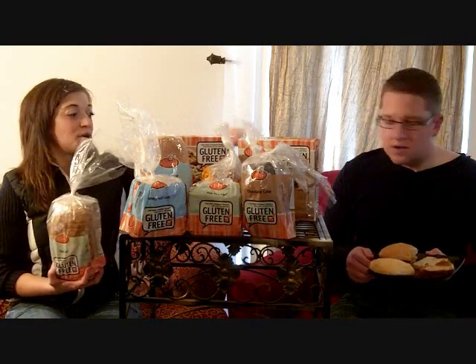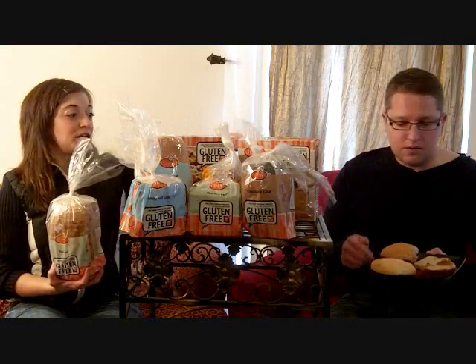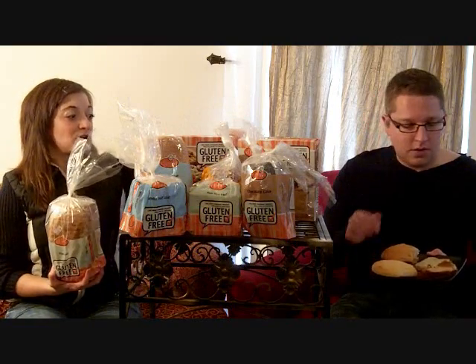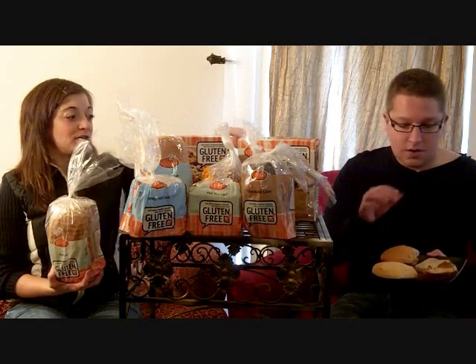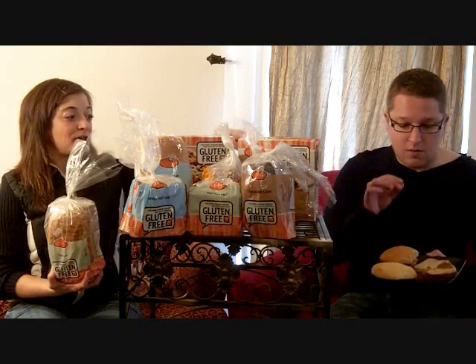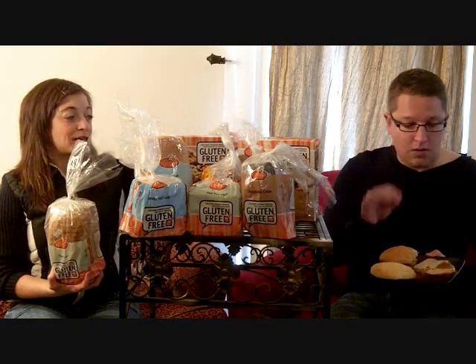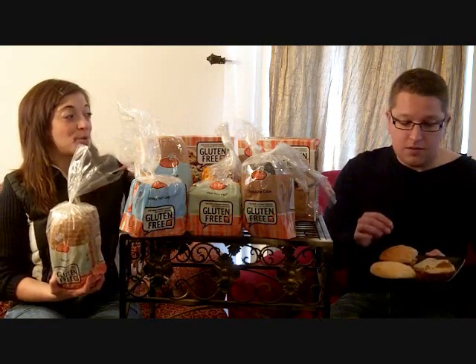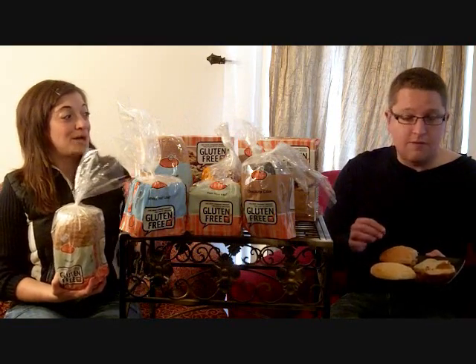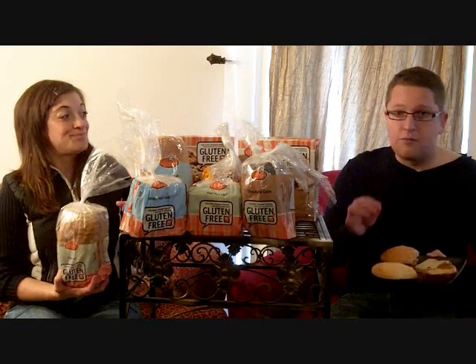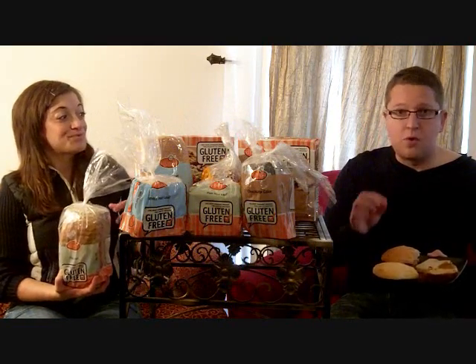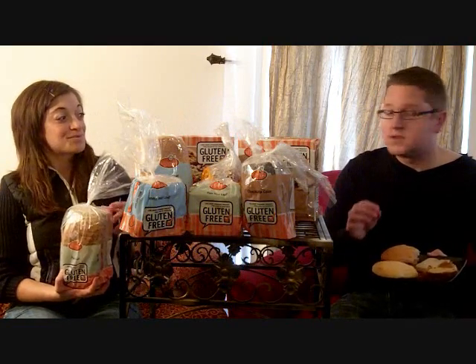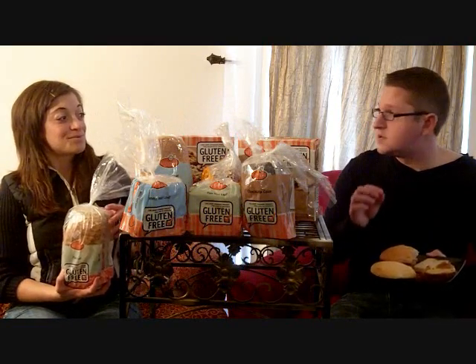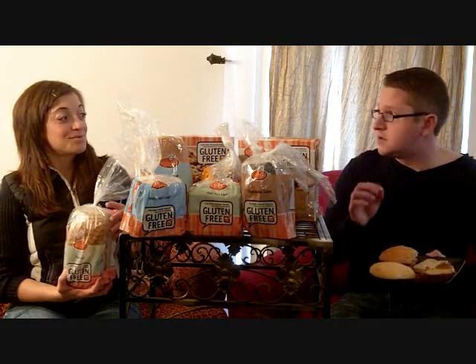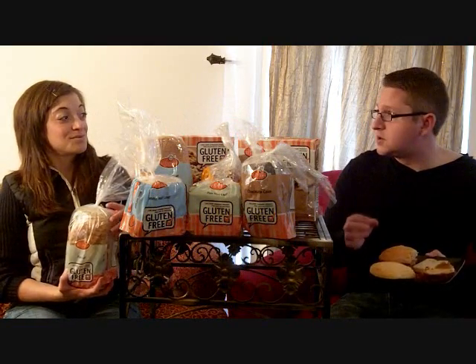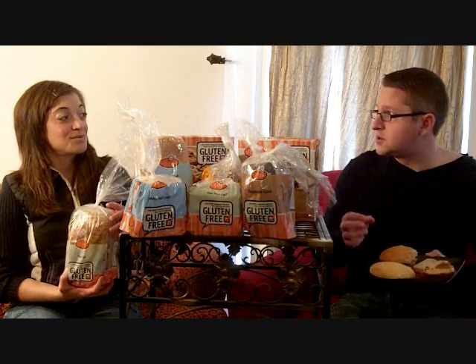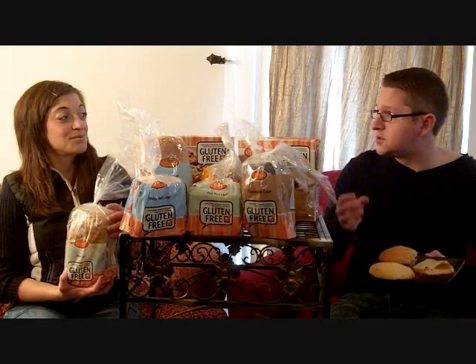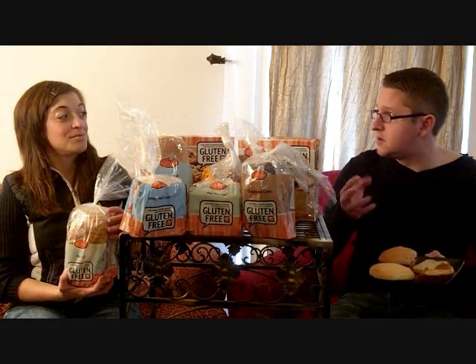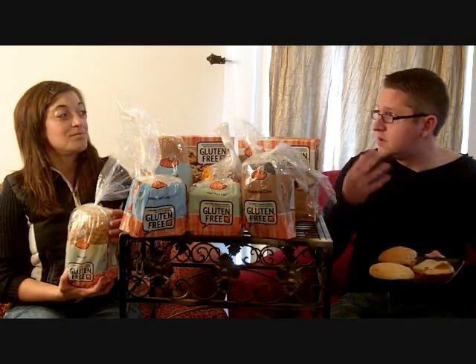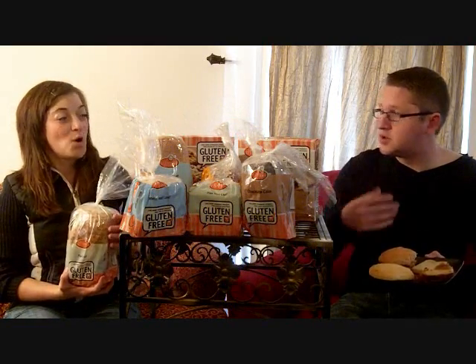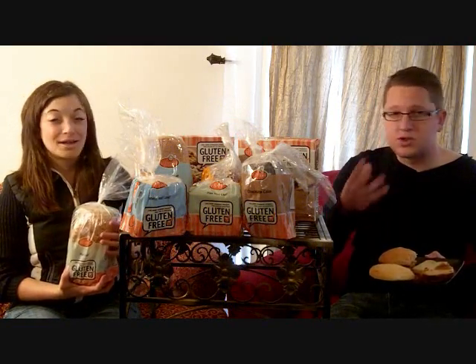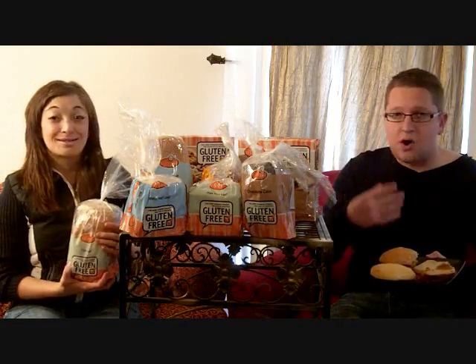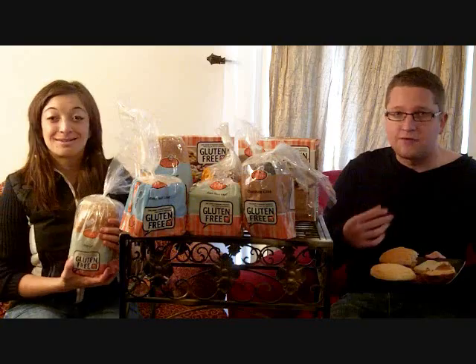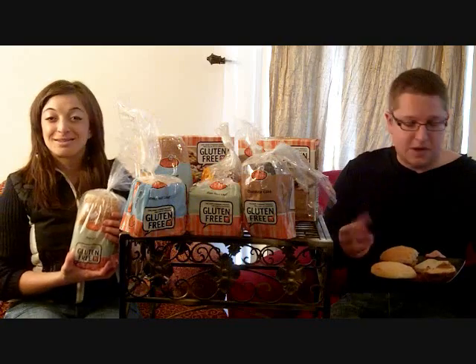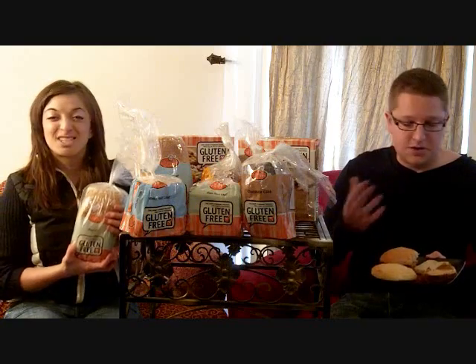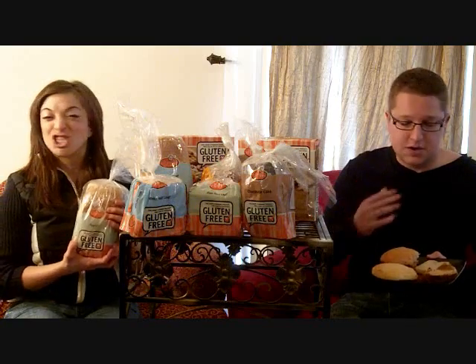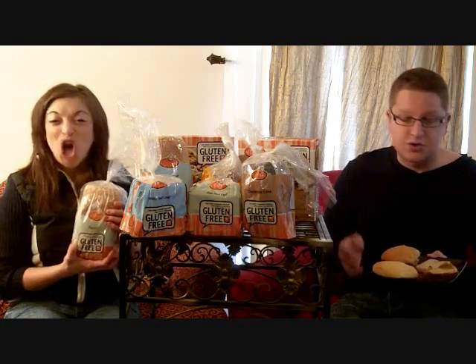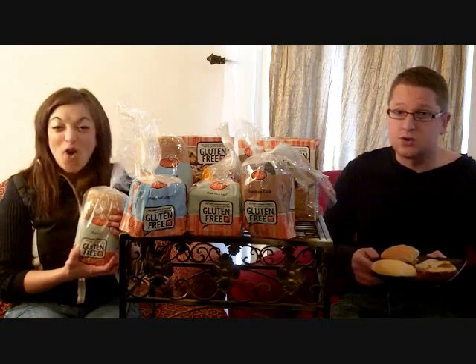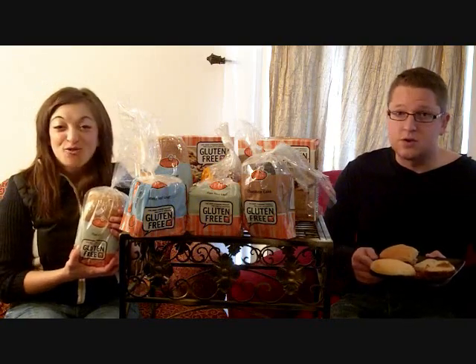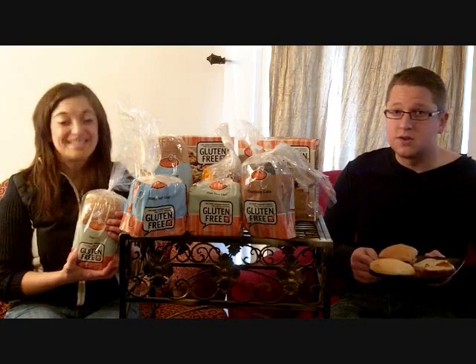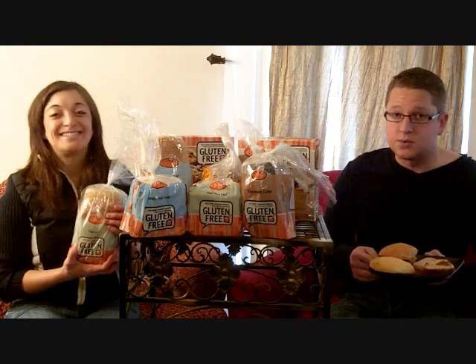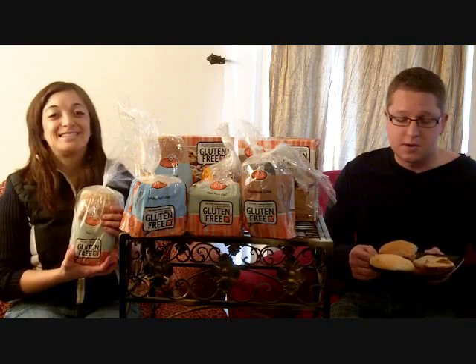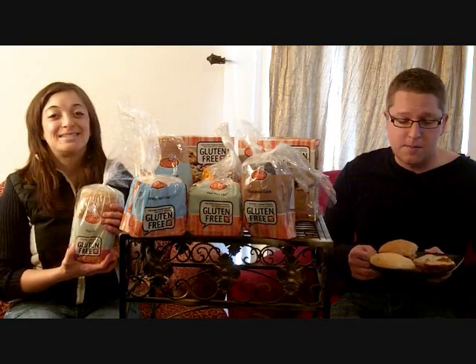He tried the flax bread: moist, delicious. Just soft. It's good — it's really good.